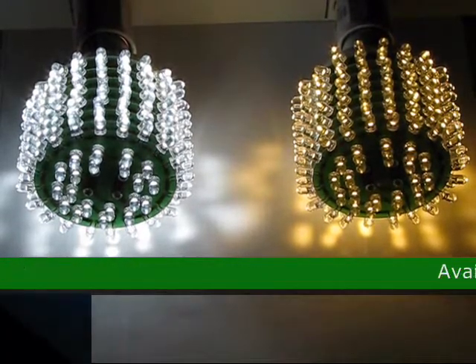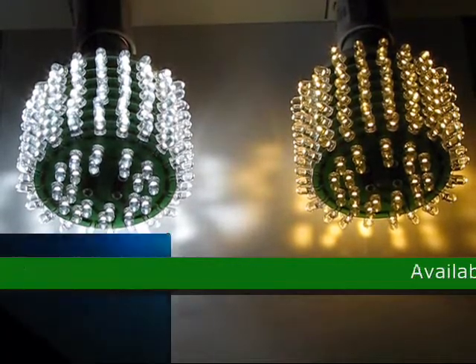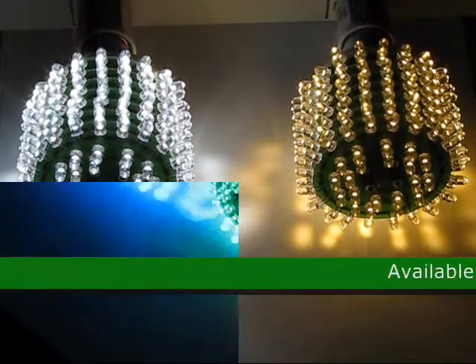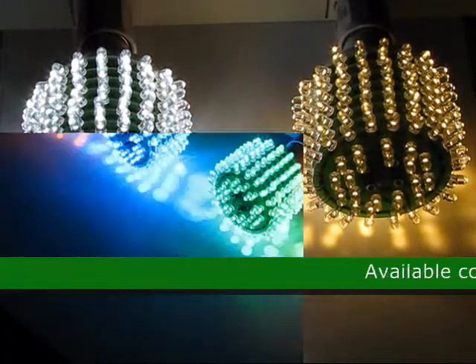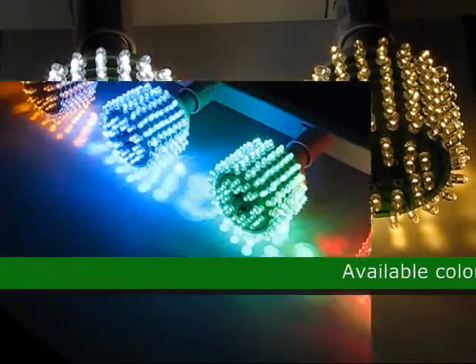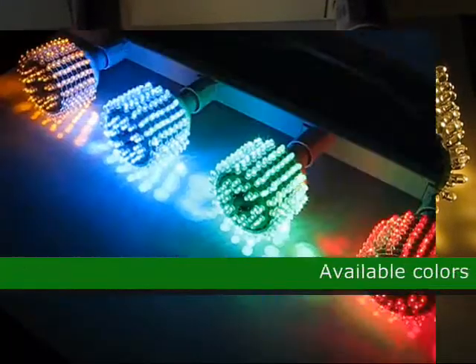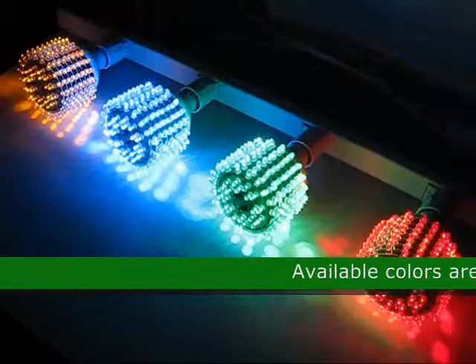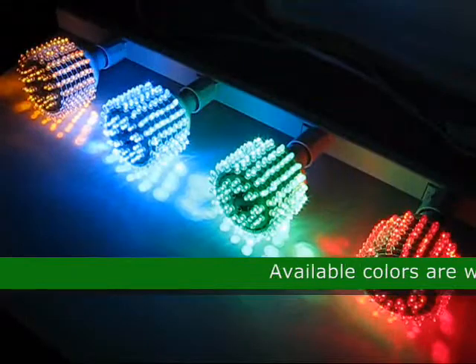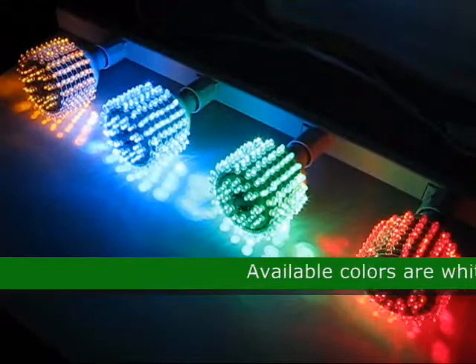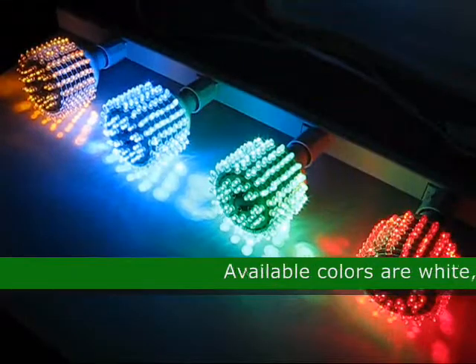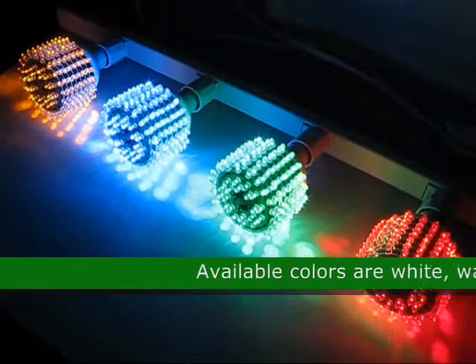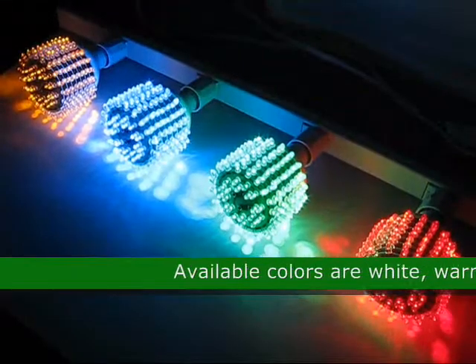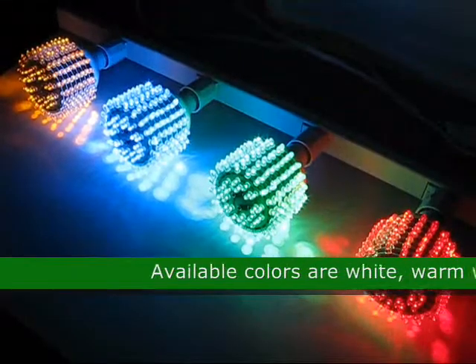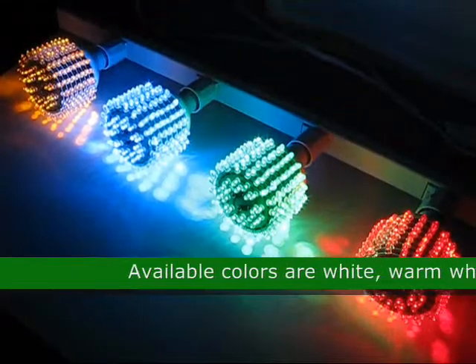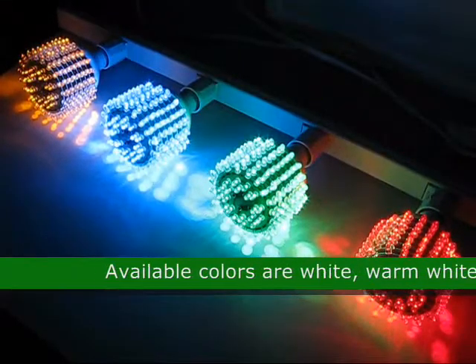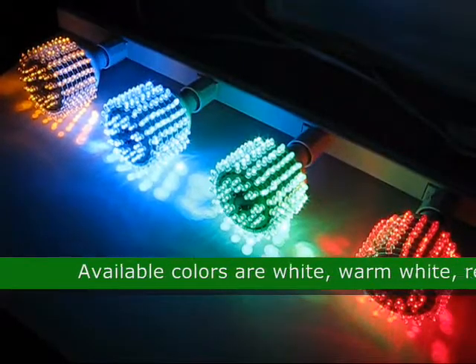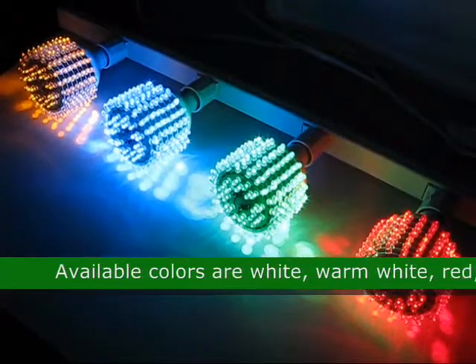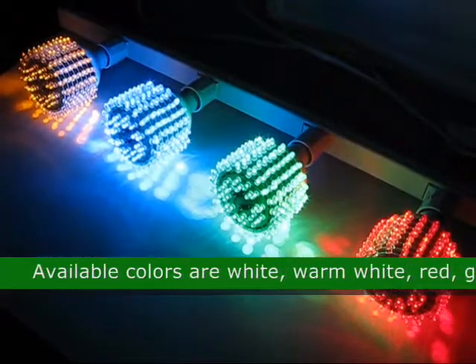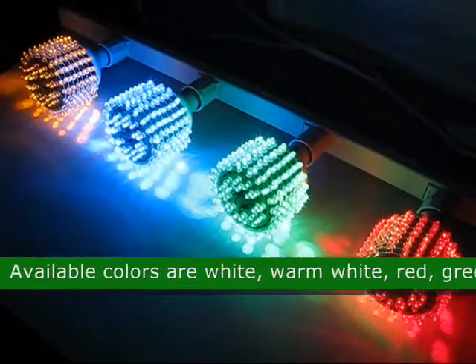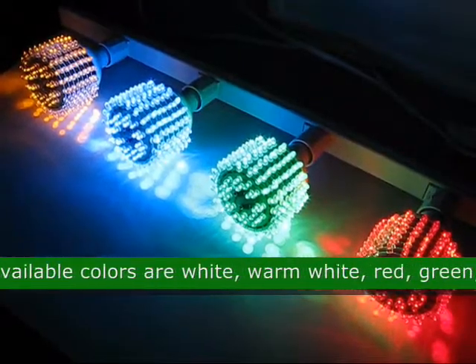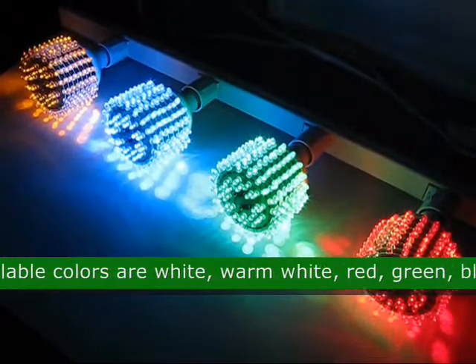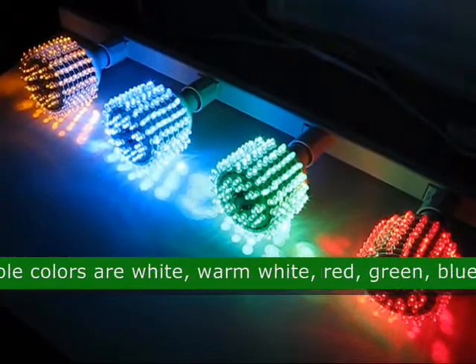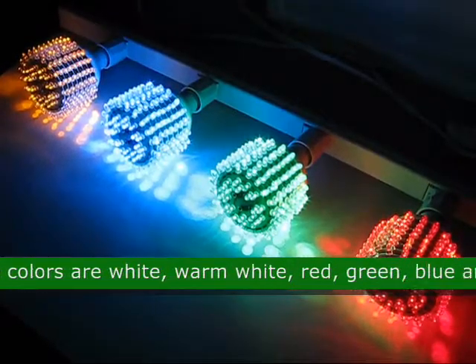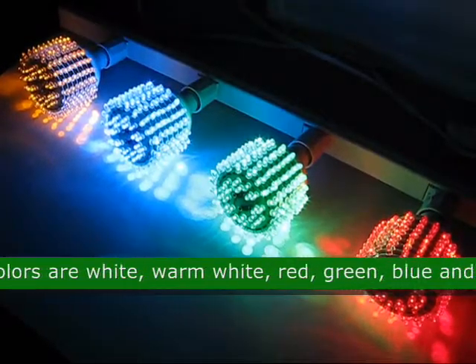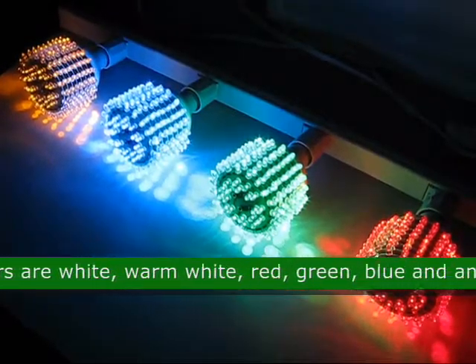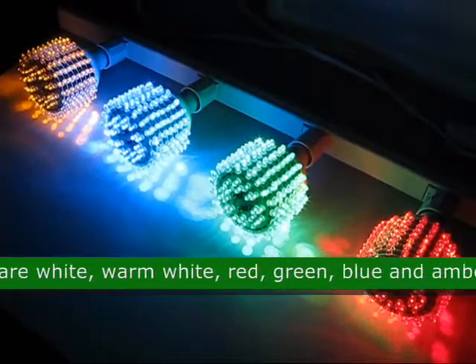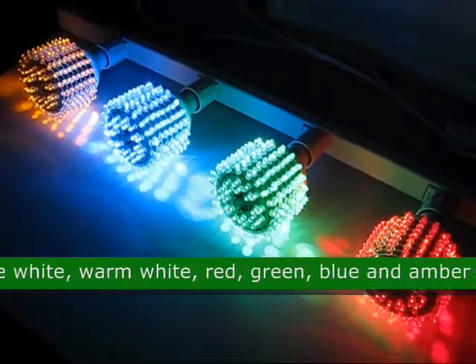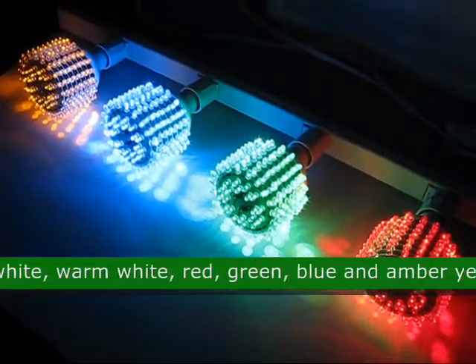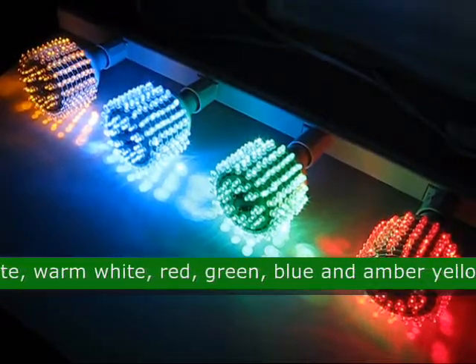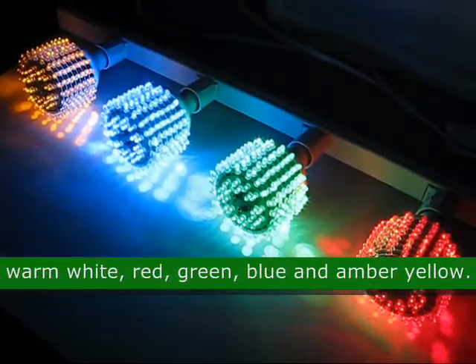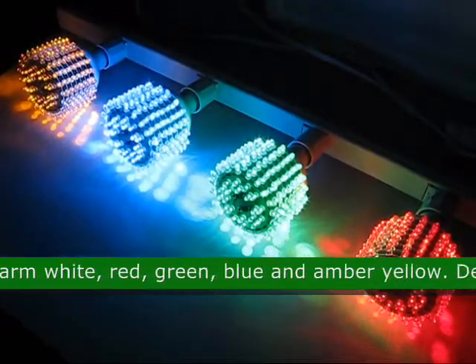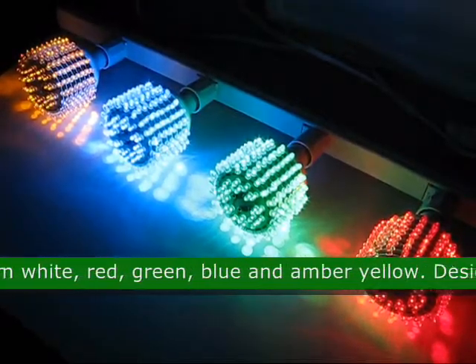The available colors for this product are white, warm white, red, green, blue, and amber yellow.